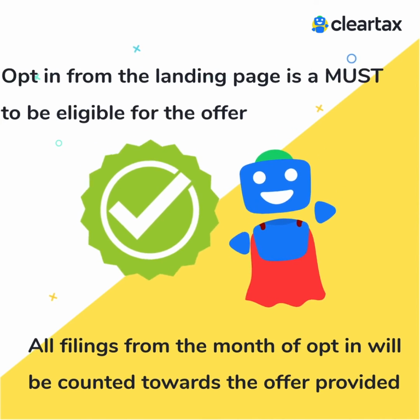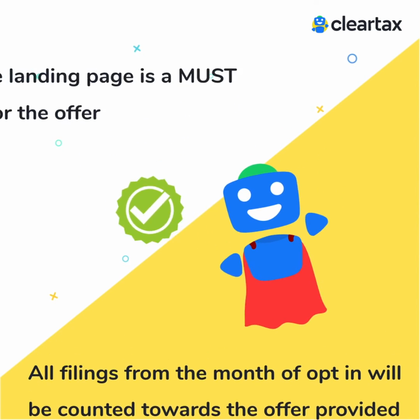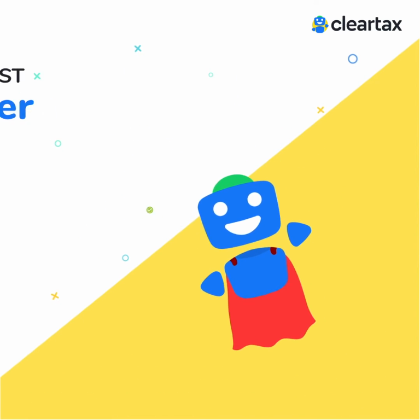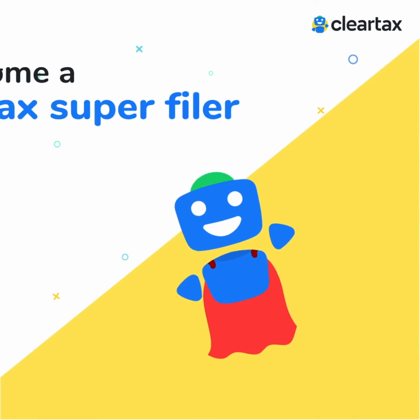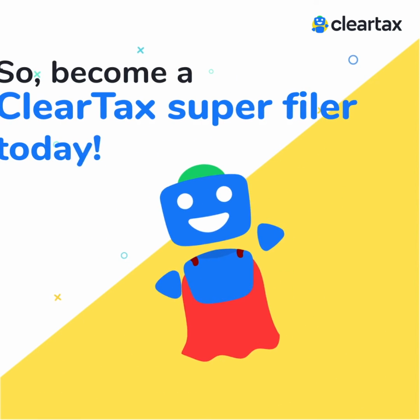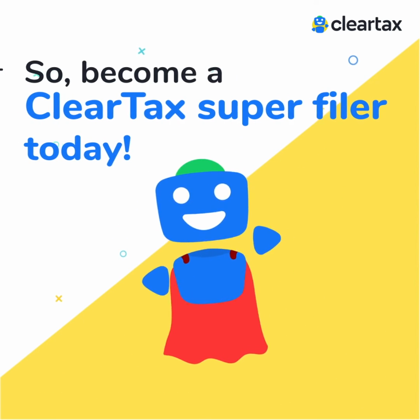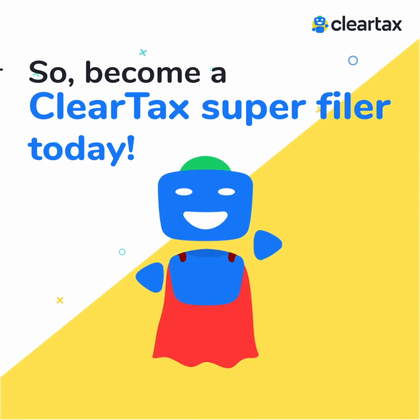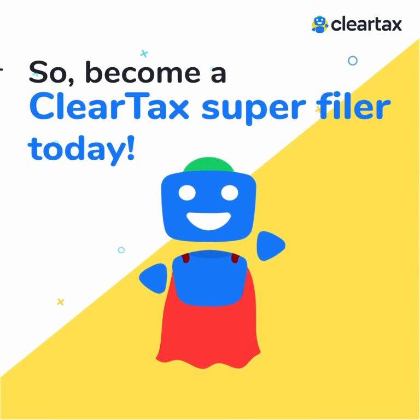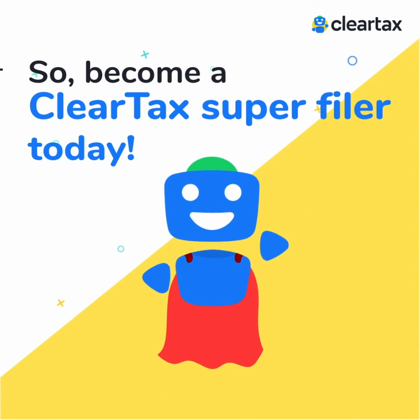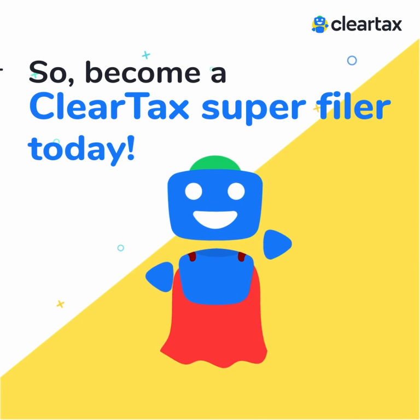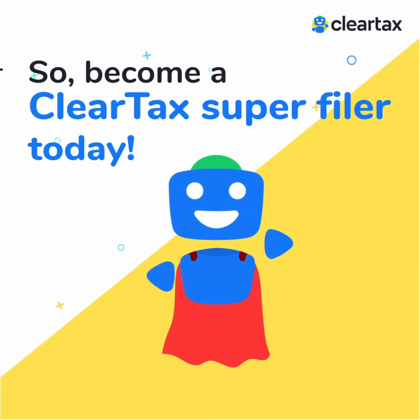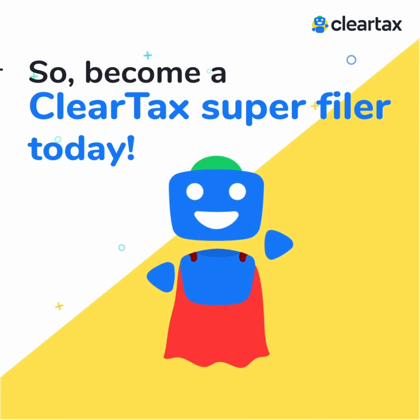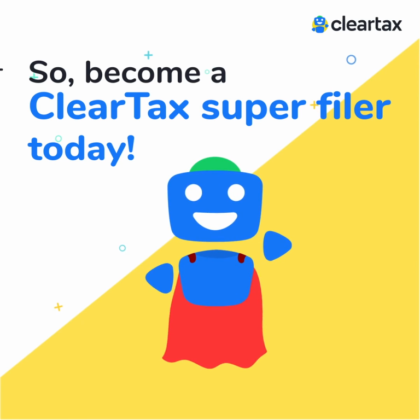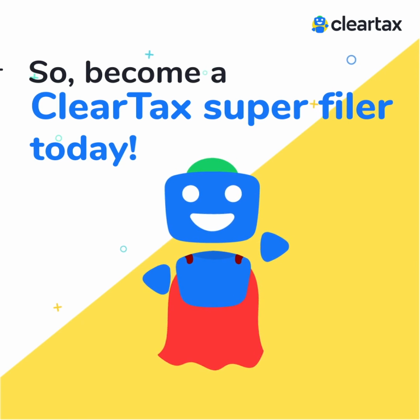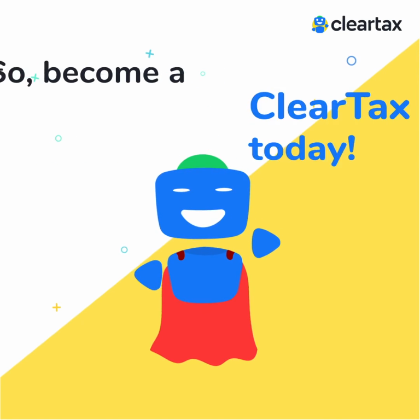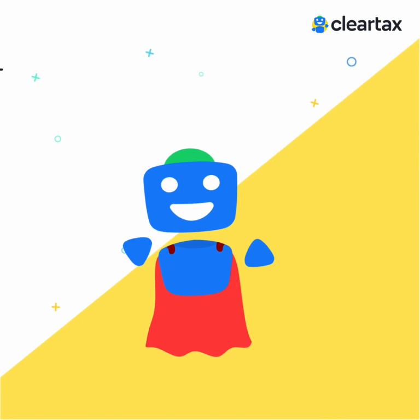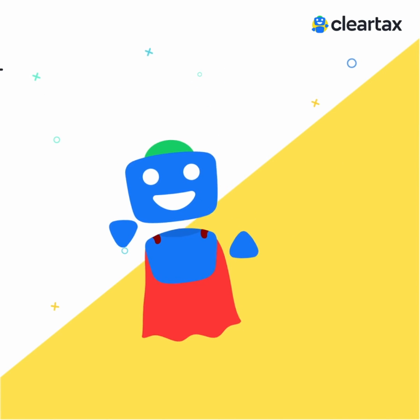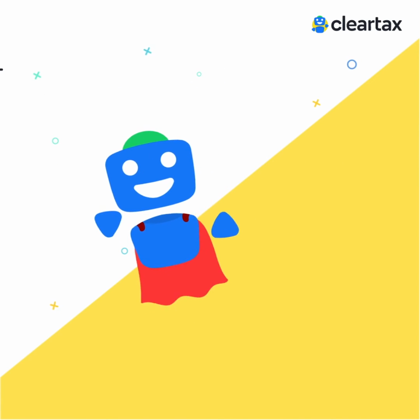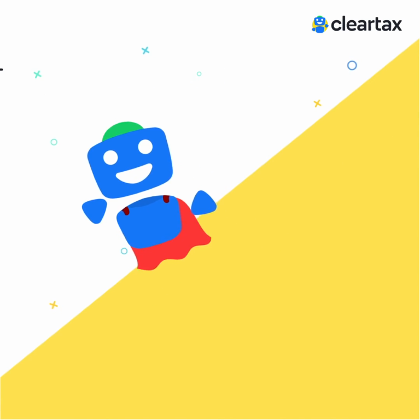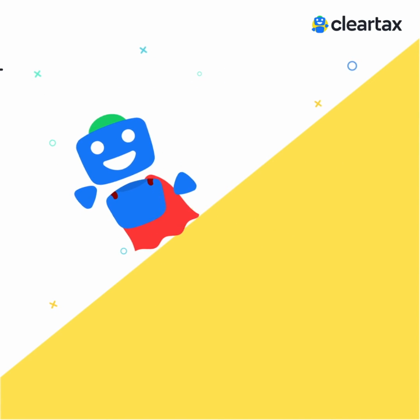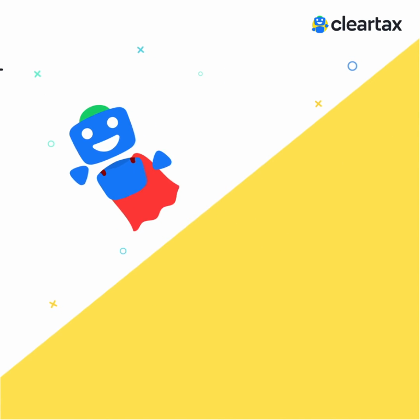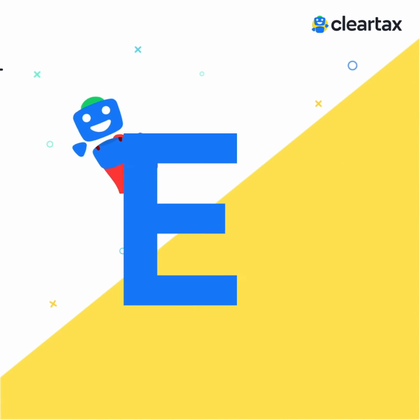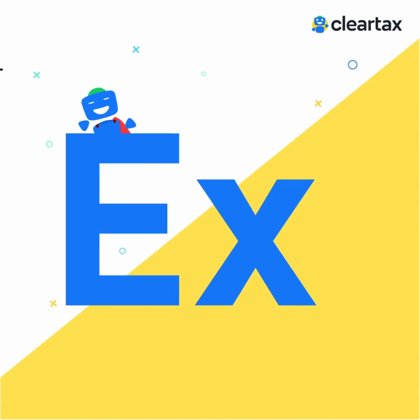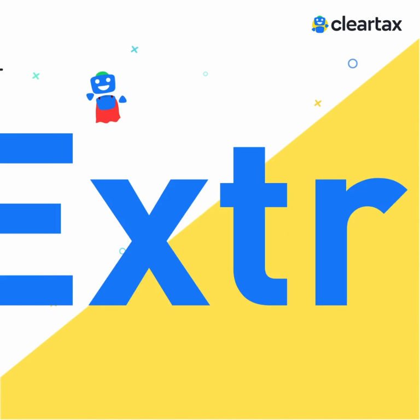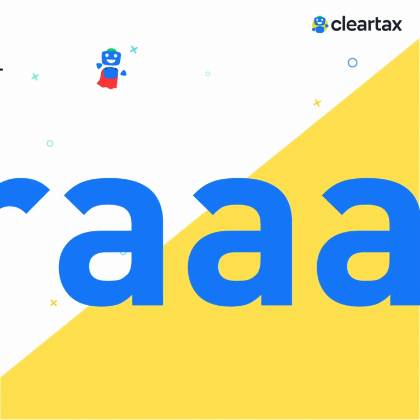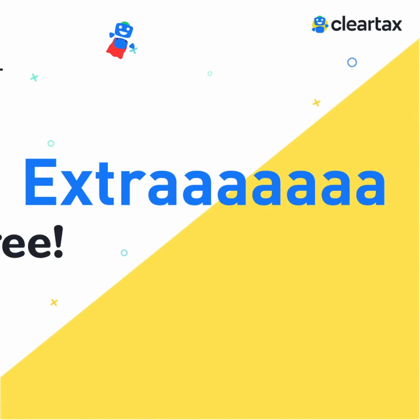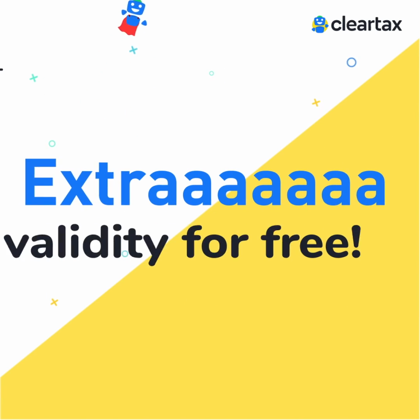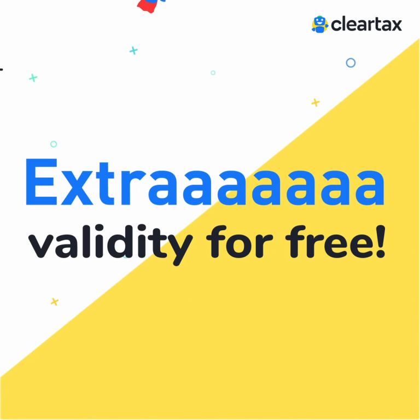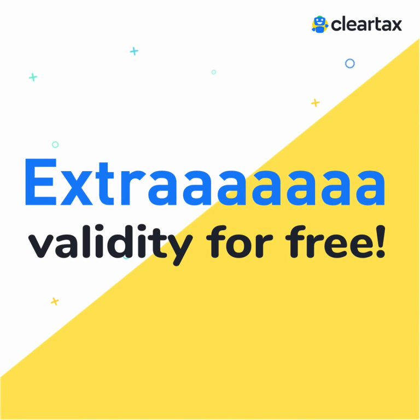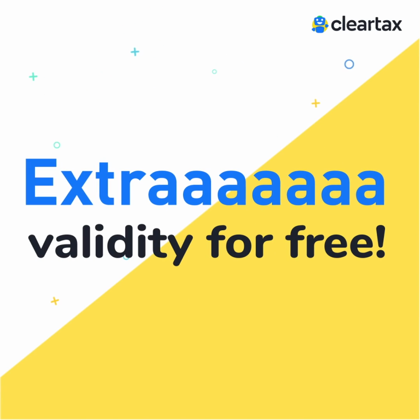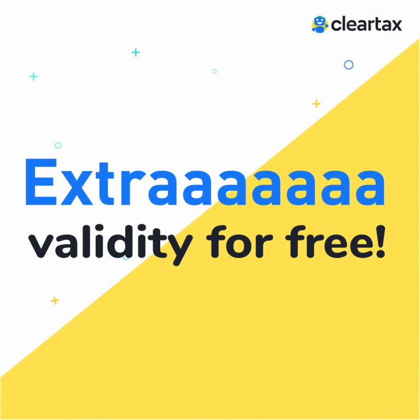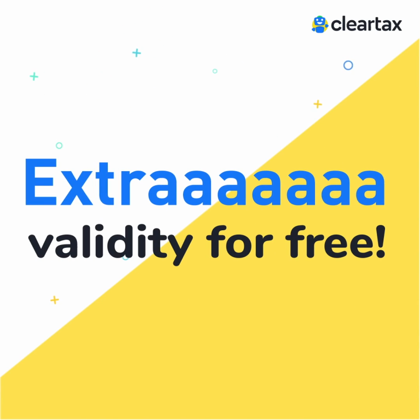So become a ClearTax super filer today and keep earning extra validity for free.